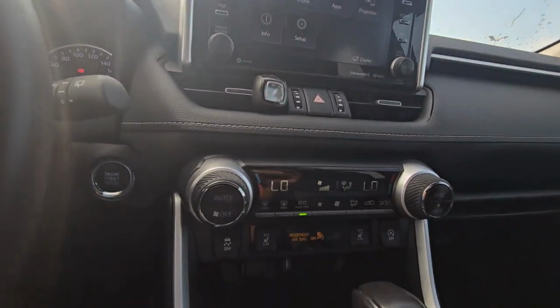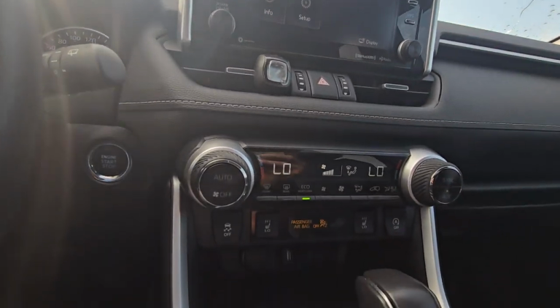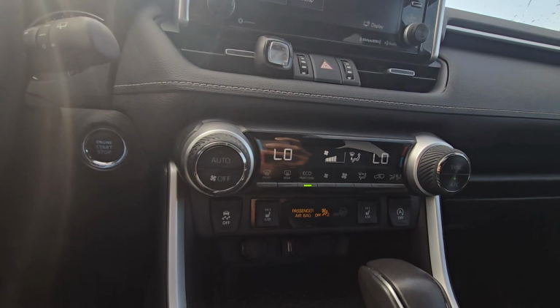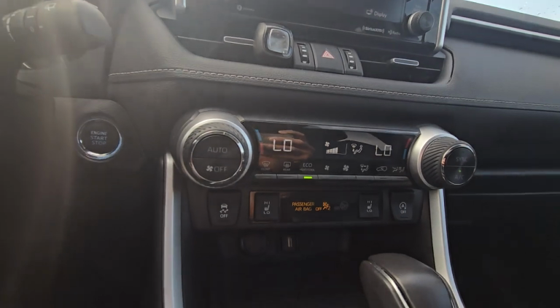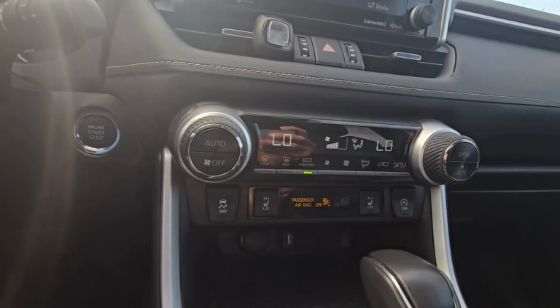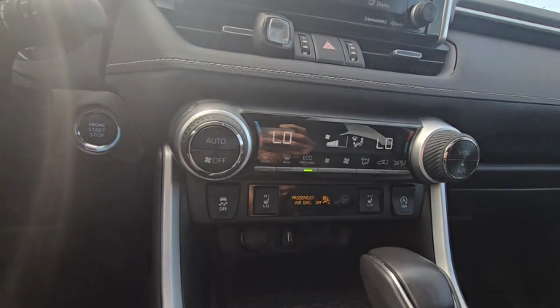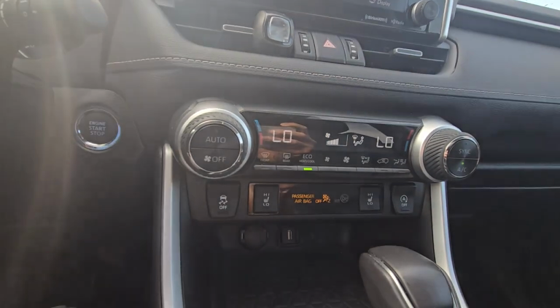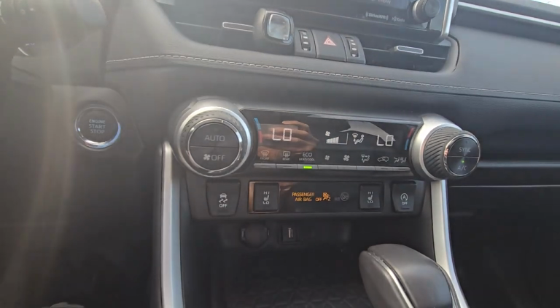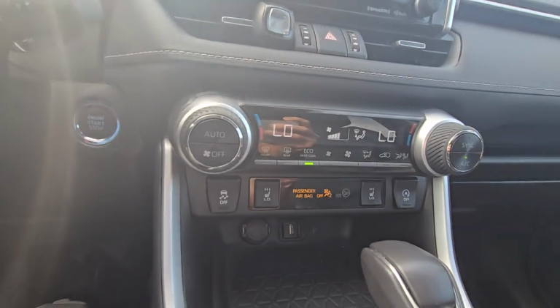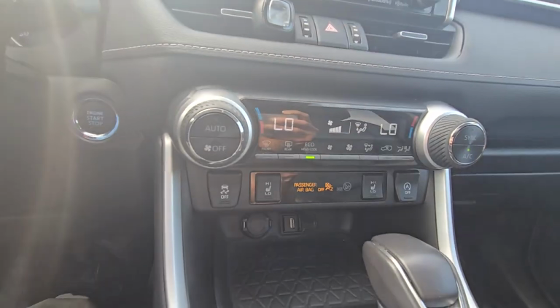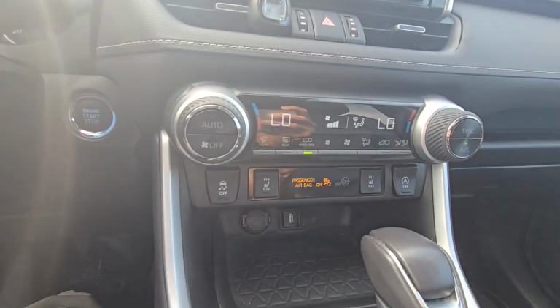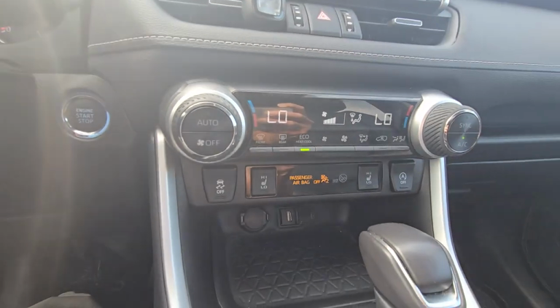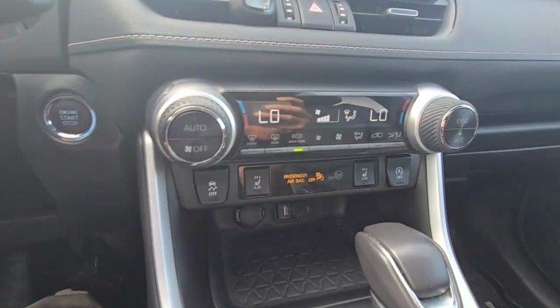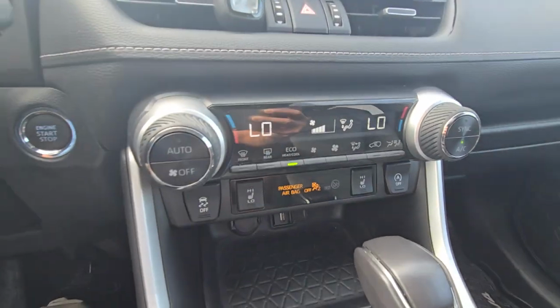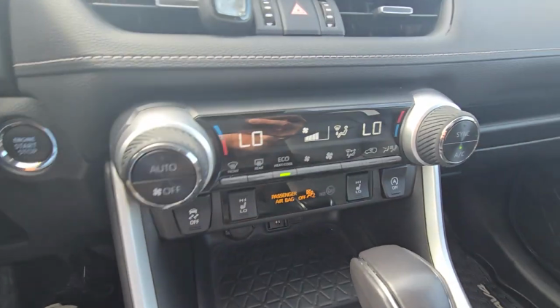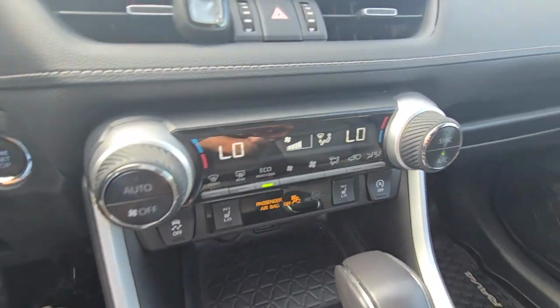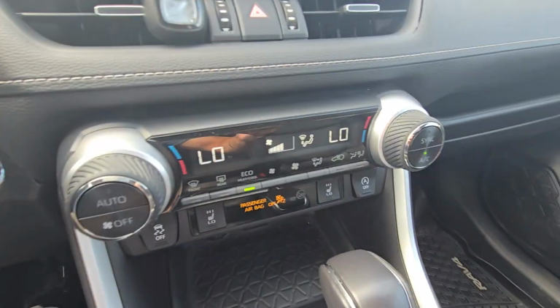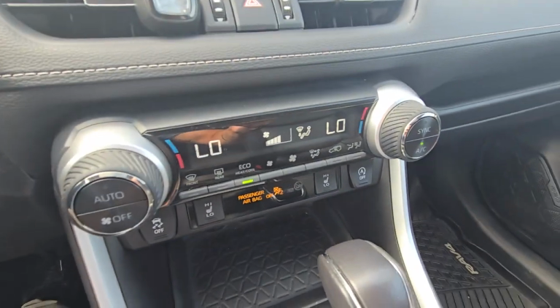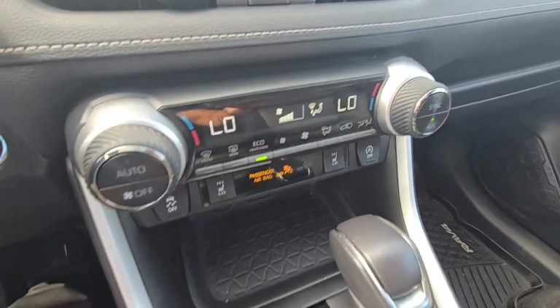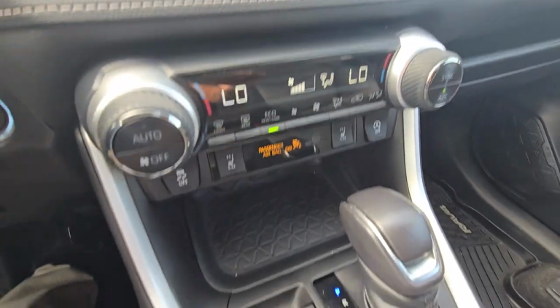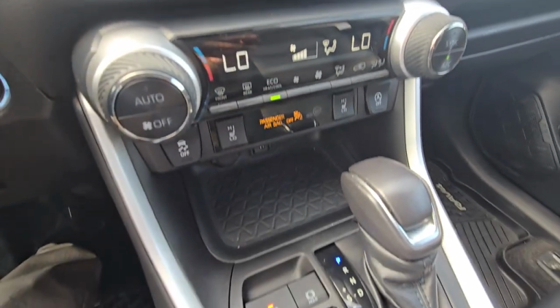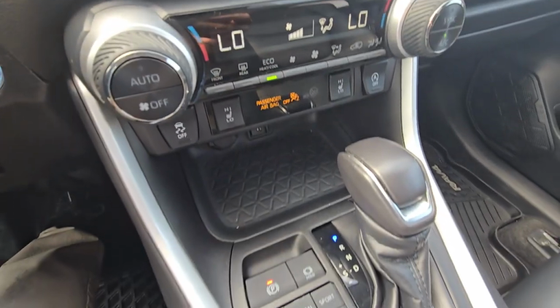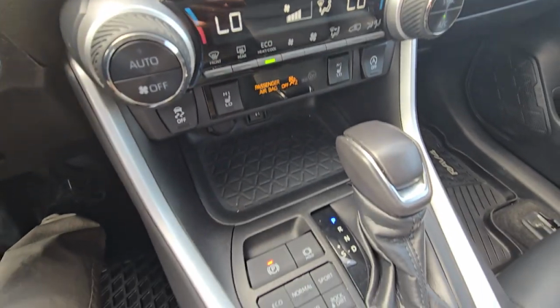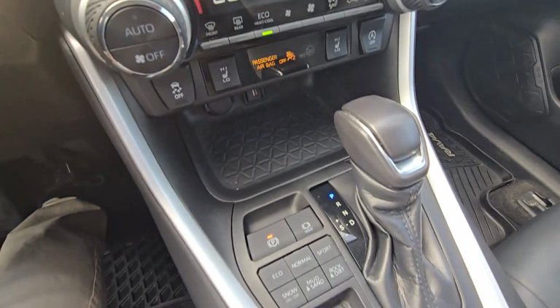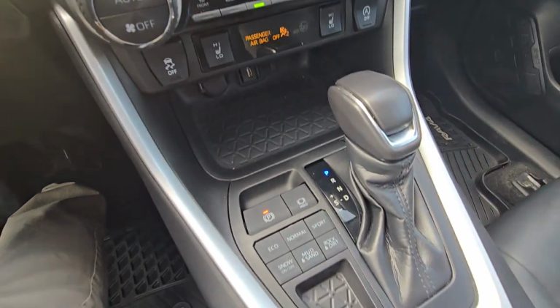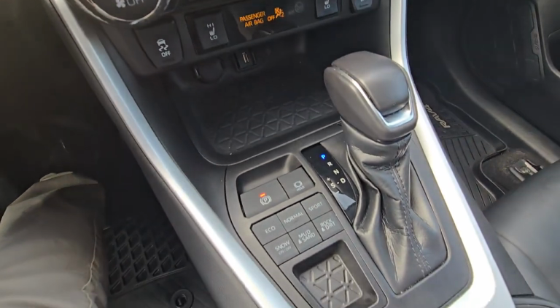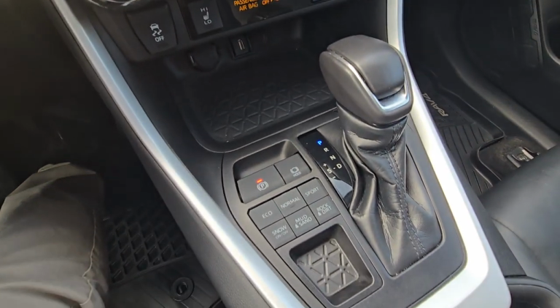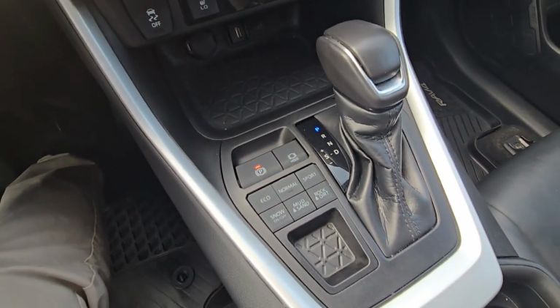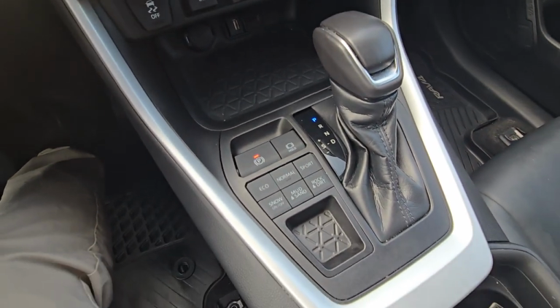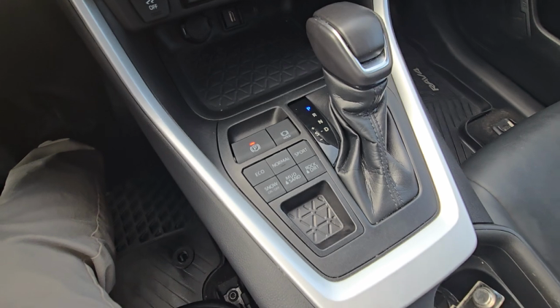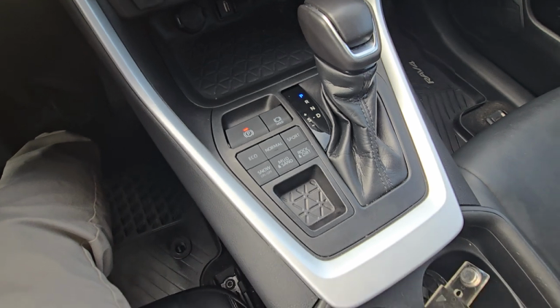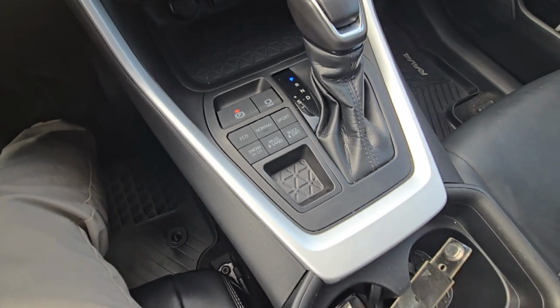Heated front seats, dual zone climate control, and drive modes.